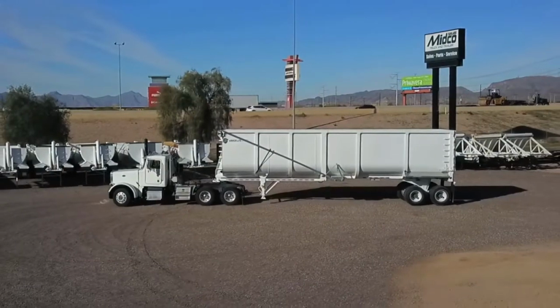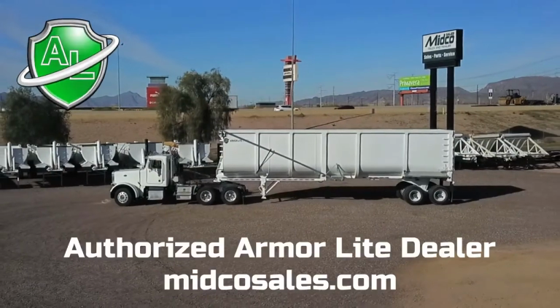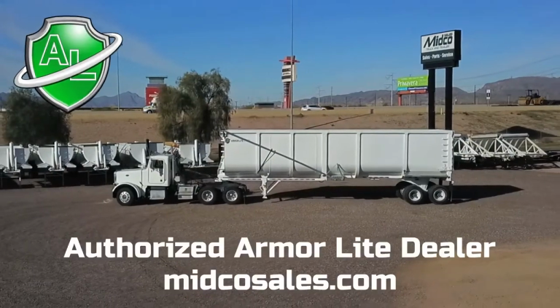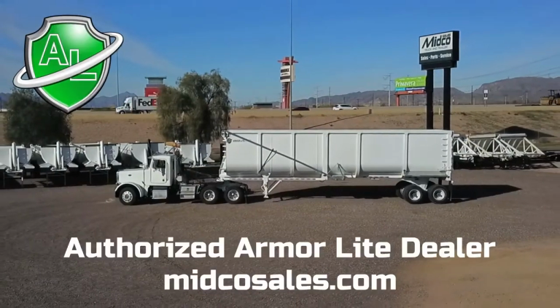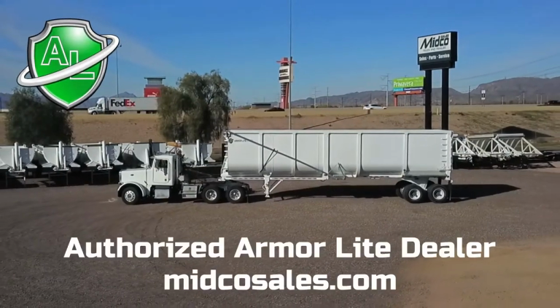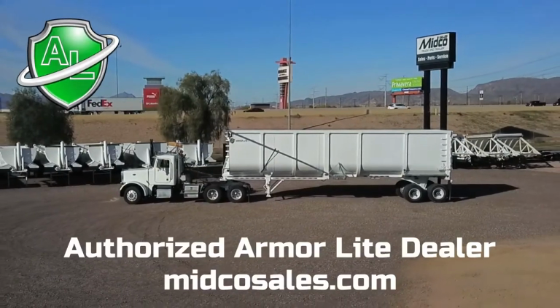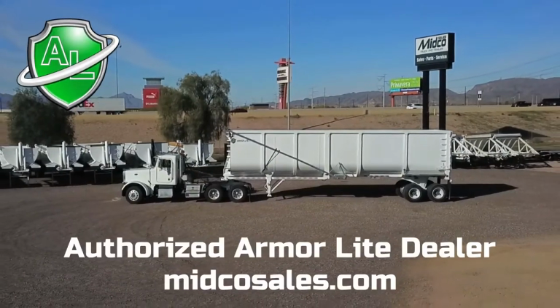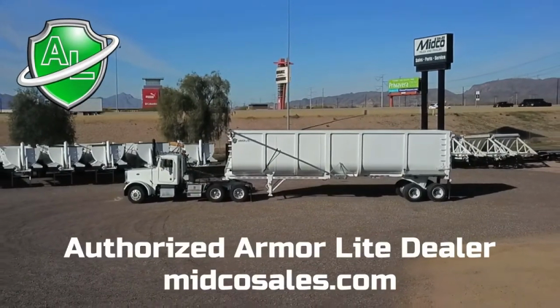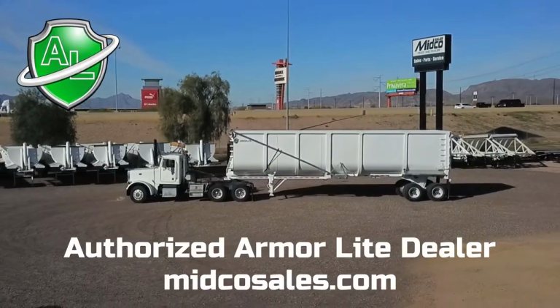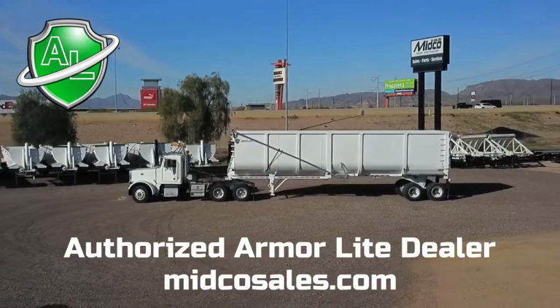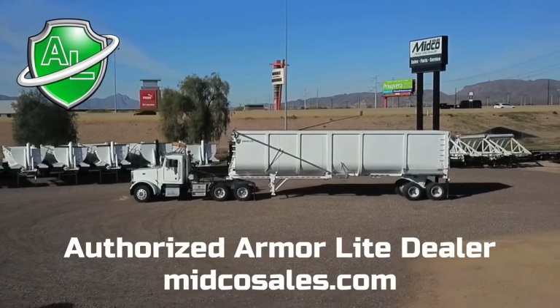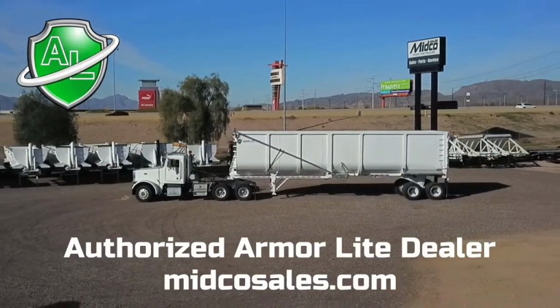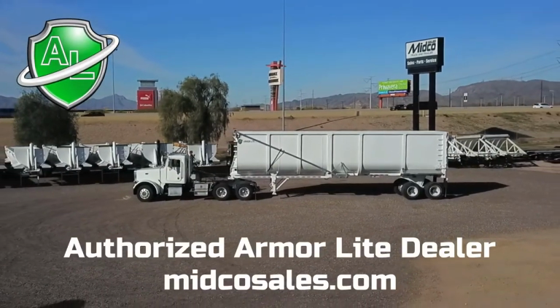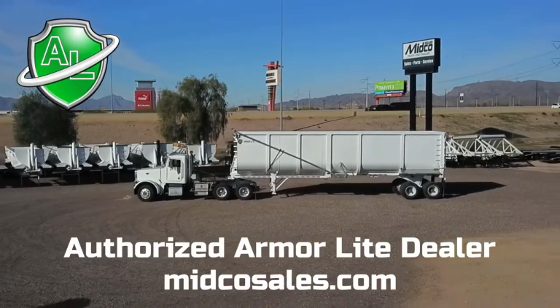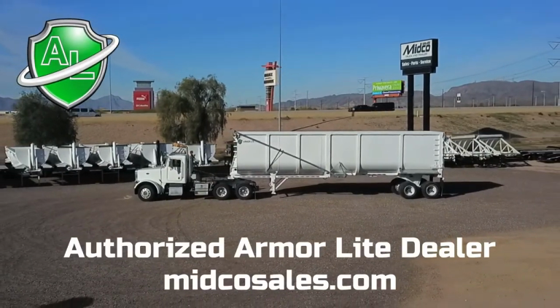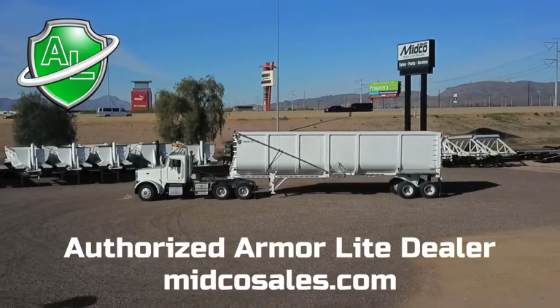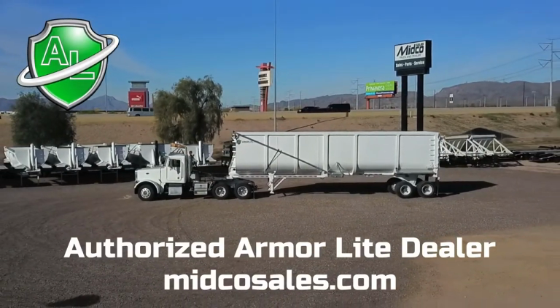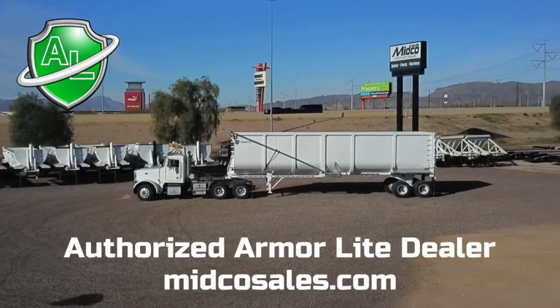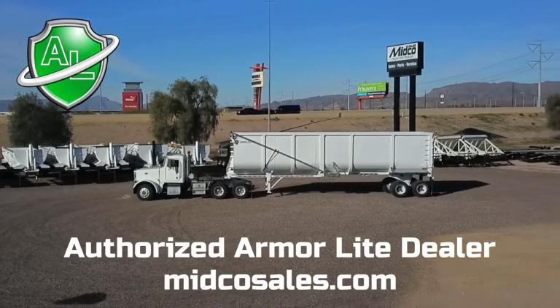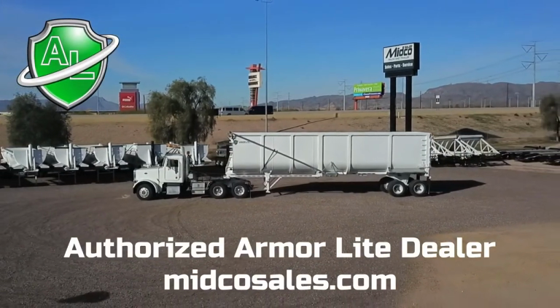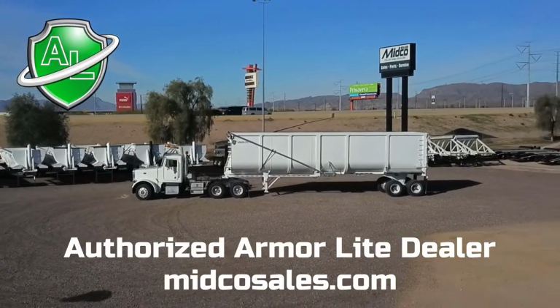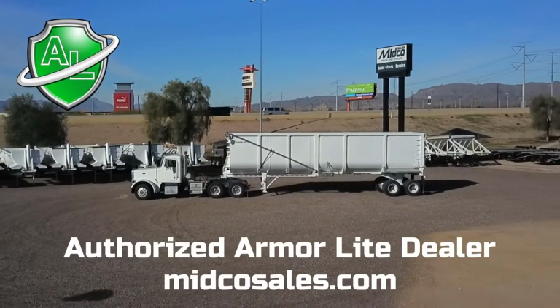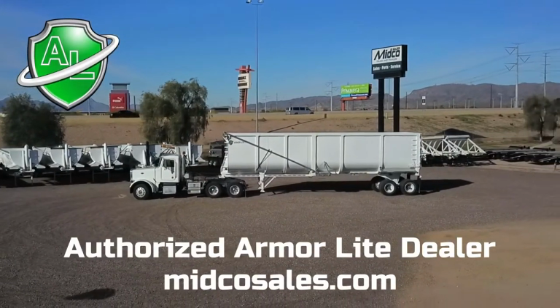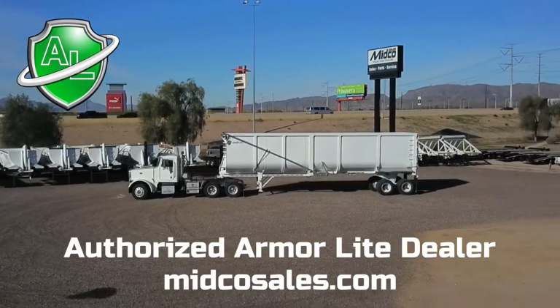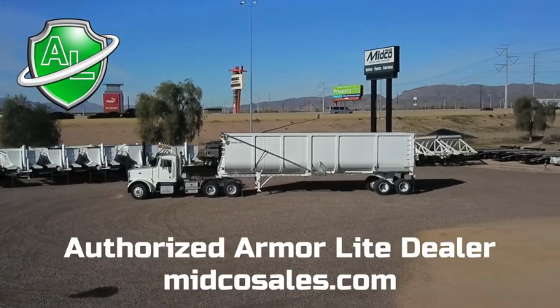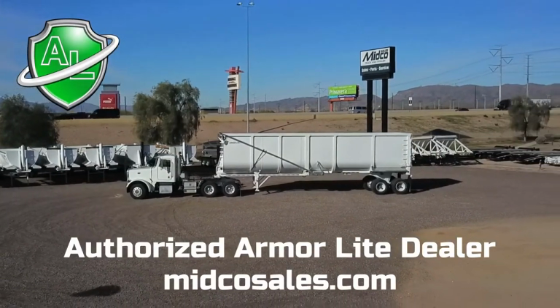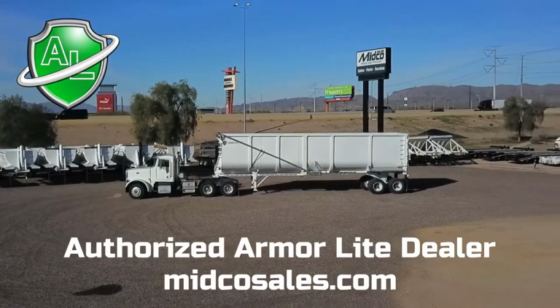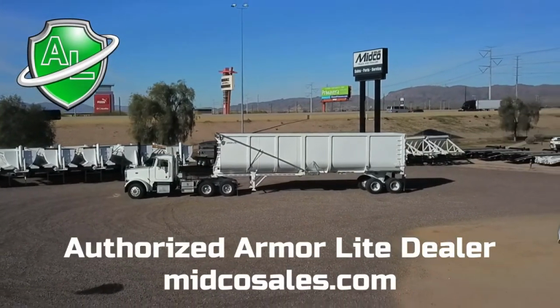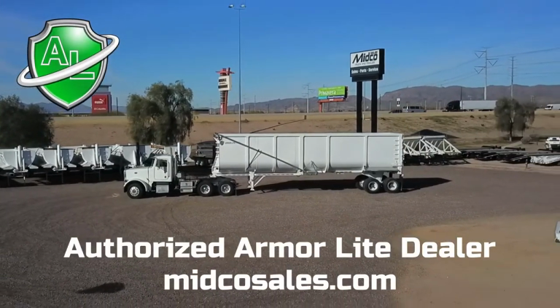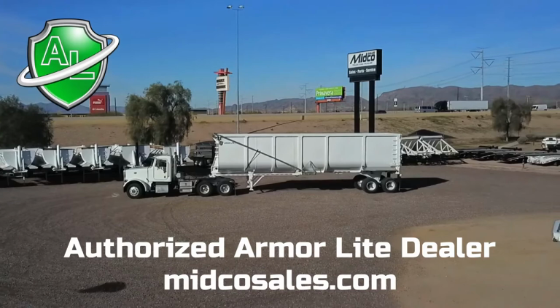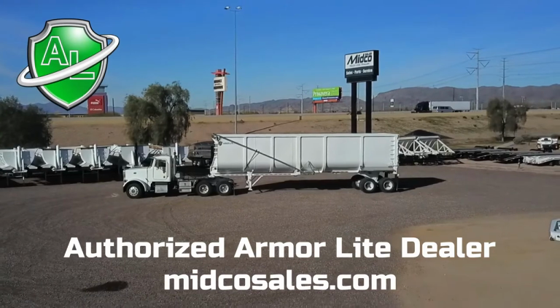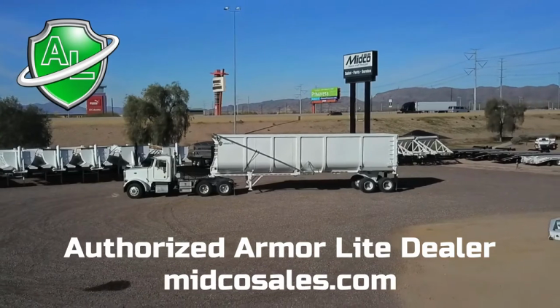Visit MidcoSales.com to learn more about this end dump or about any ArmorLite trailer.